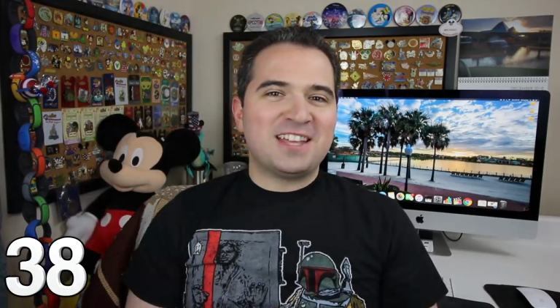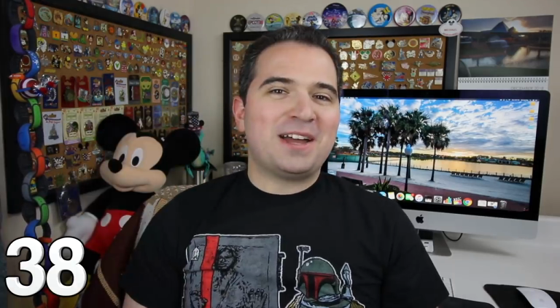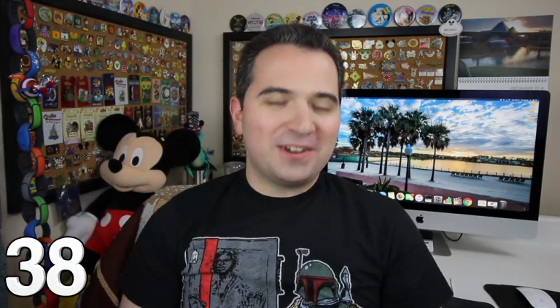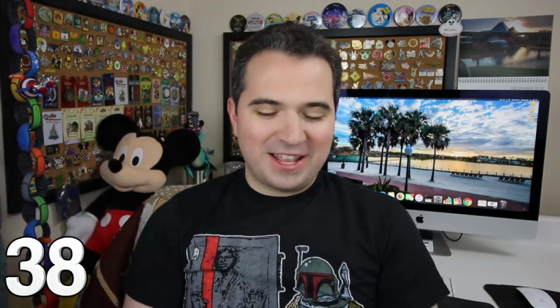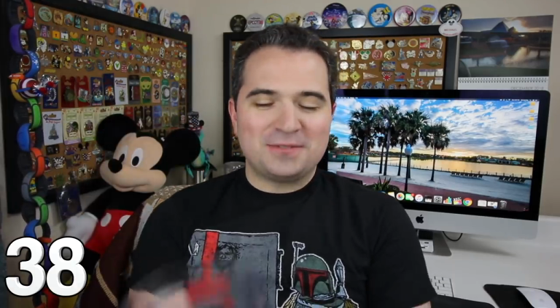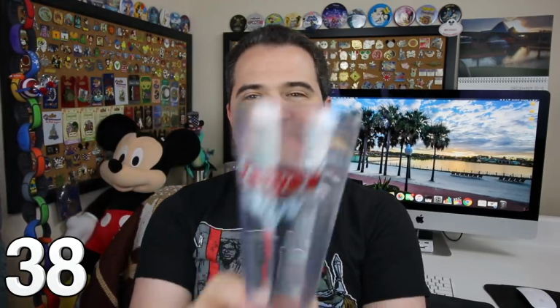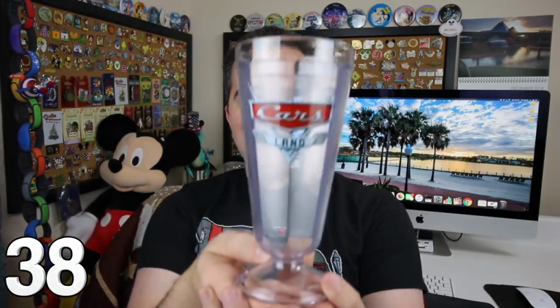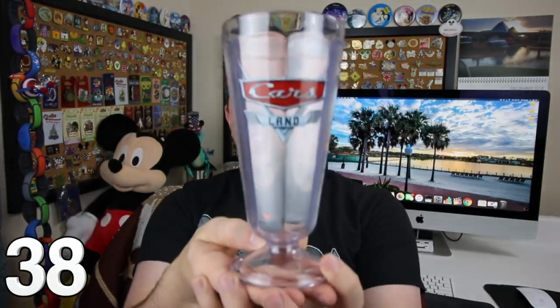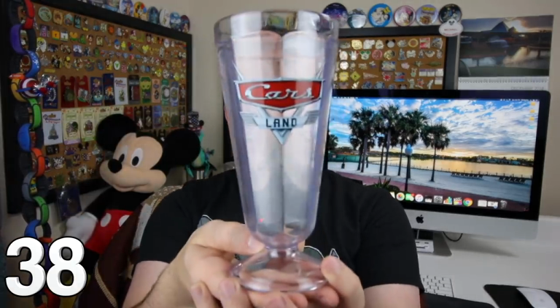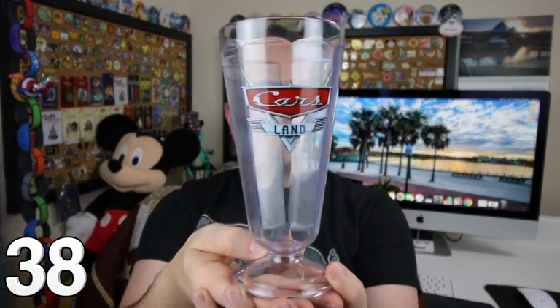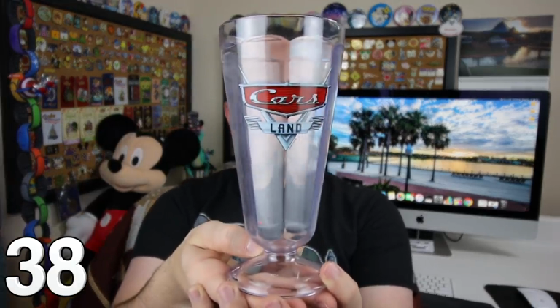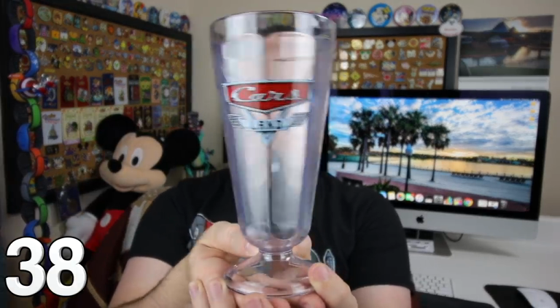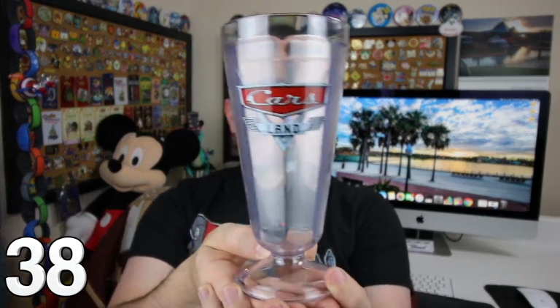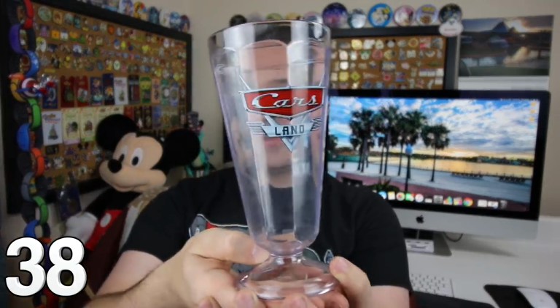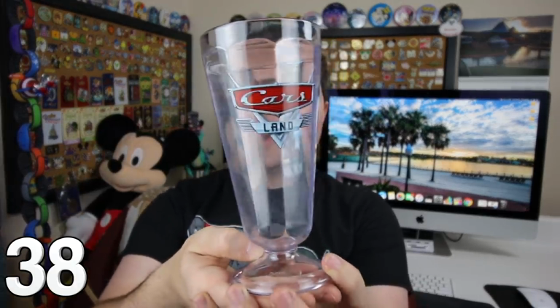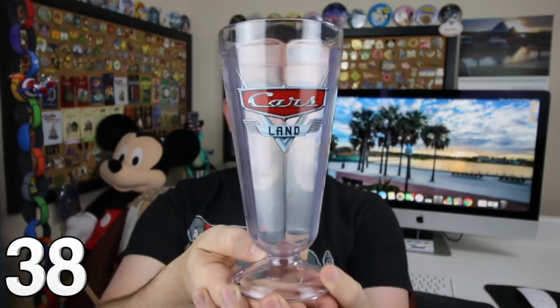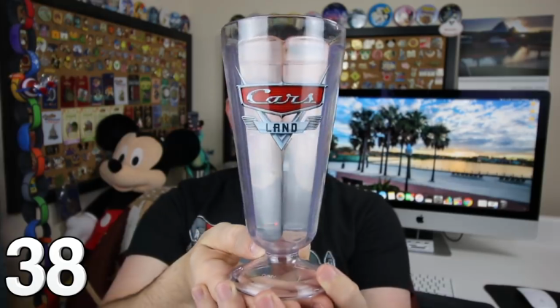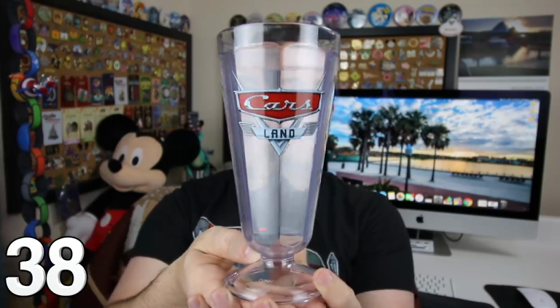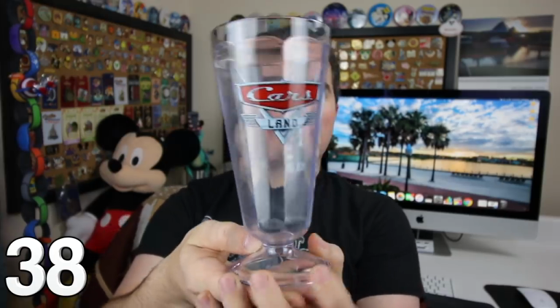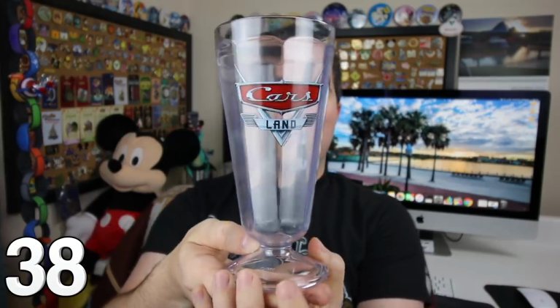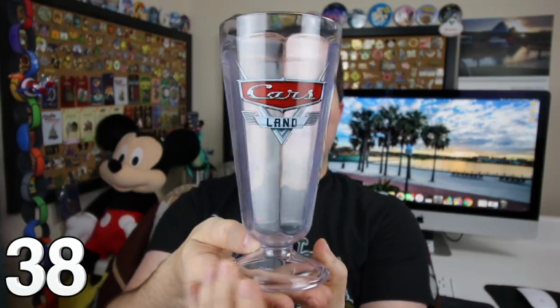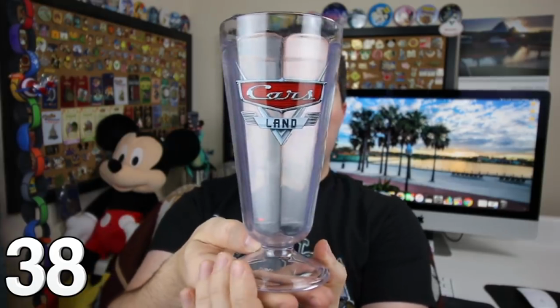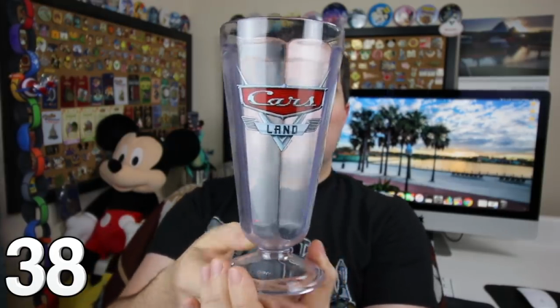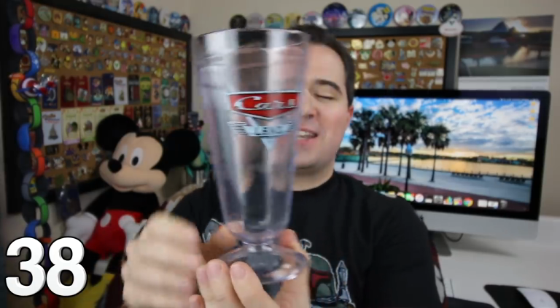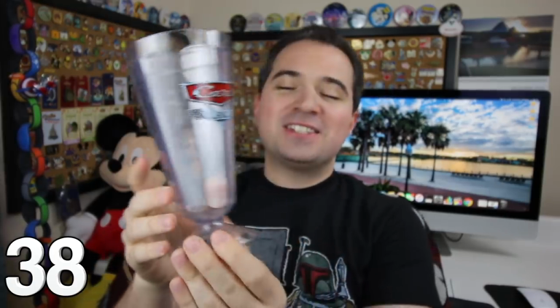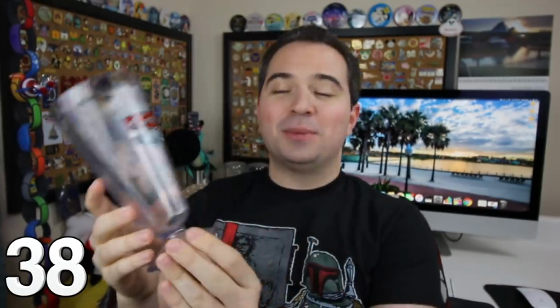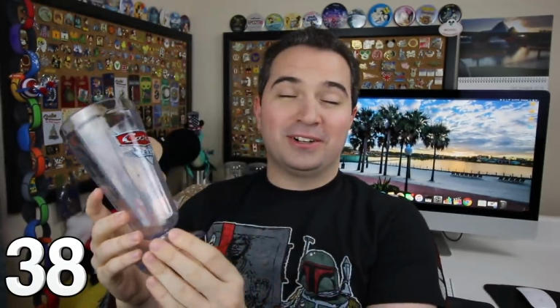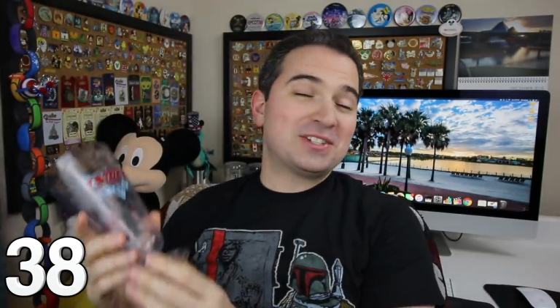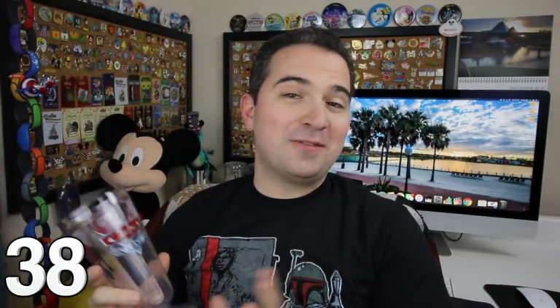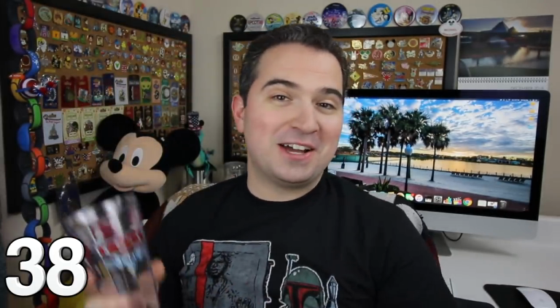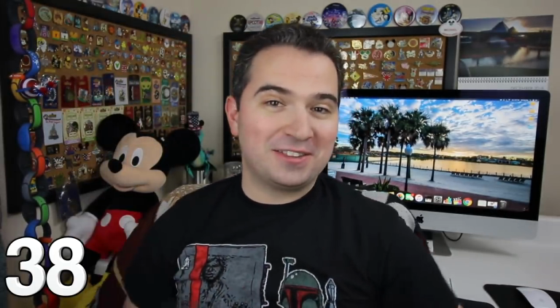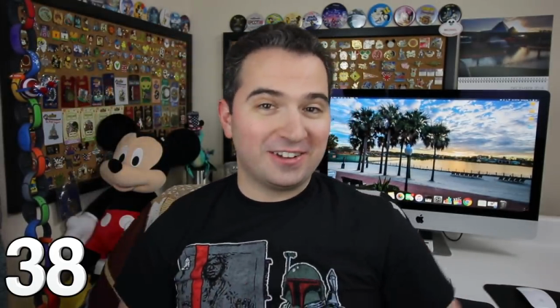Sent by a very kind friend, I have the Cars Land Milkshake Mug — for when I try to make those Oreo milkshakes similar to Sci-Fi Dine-In Theater.